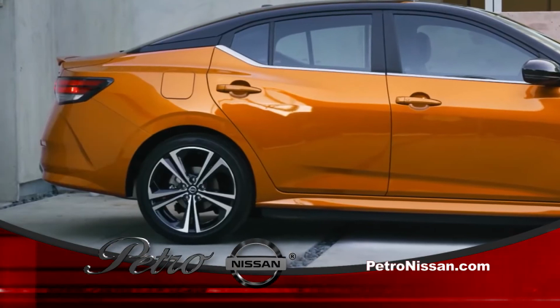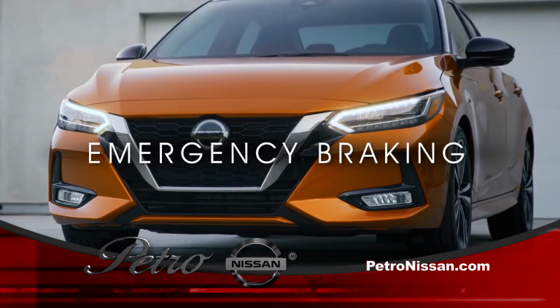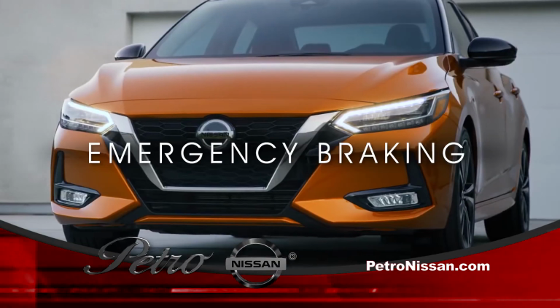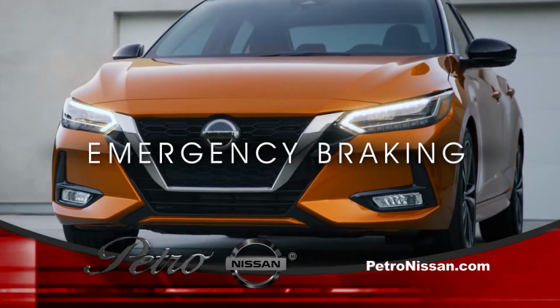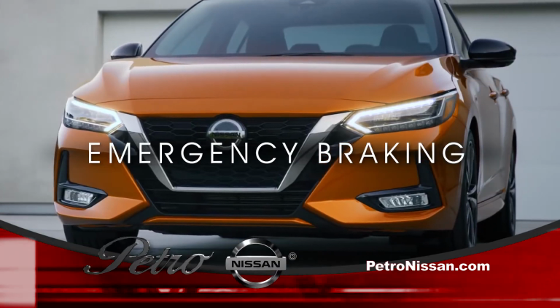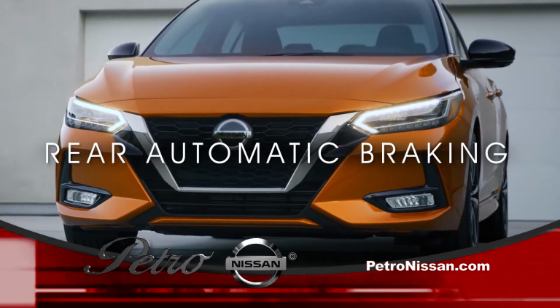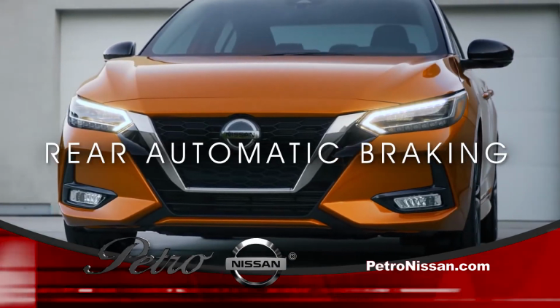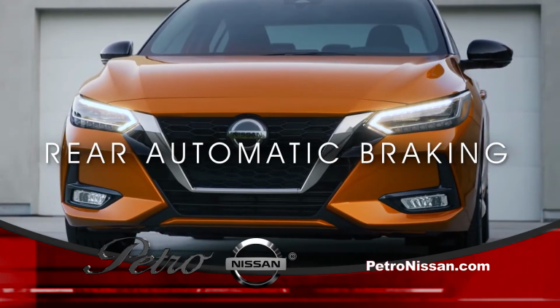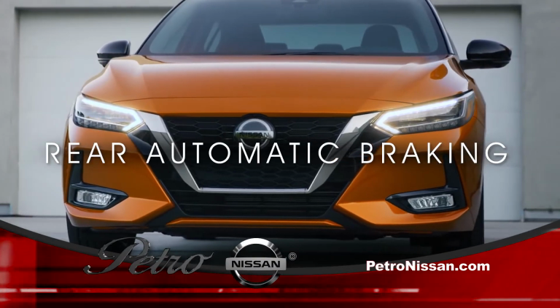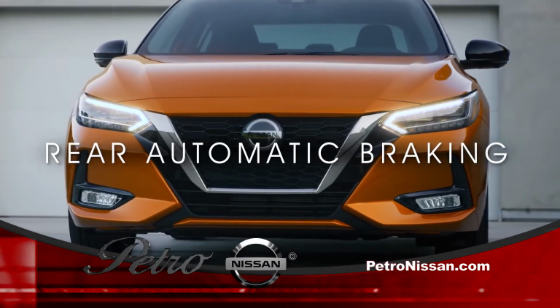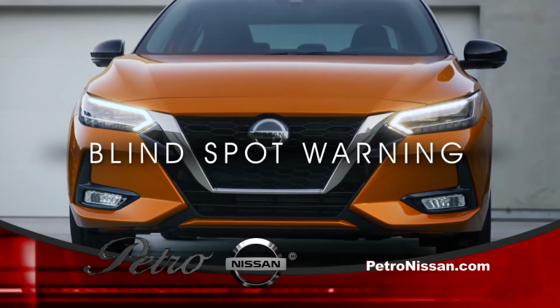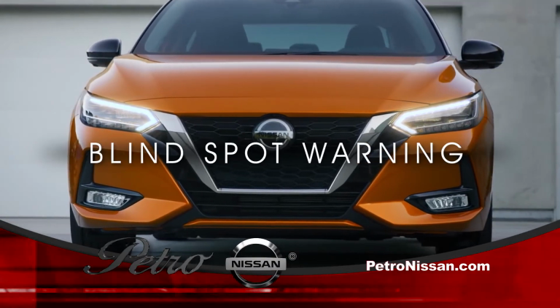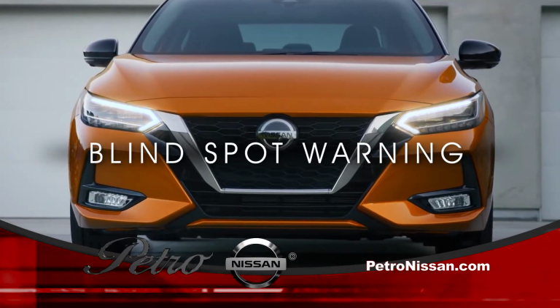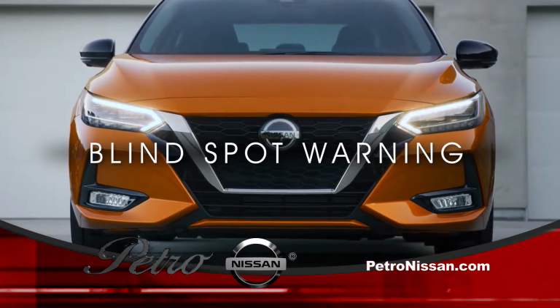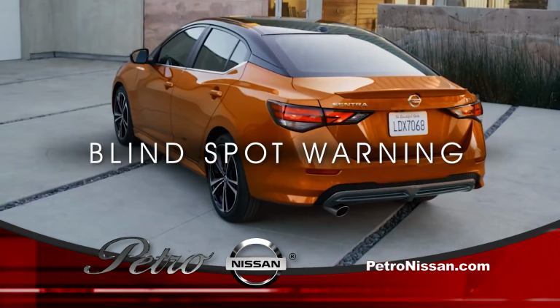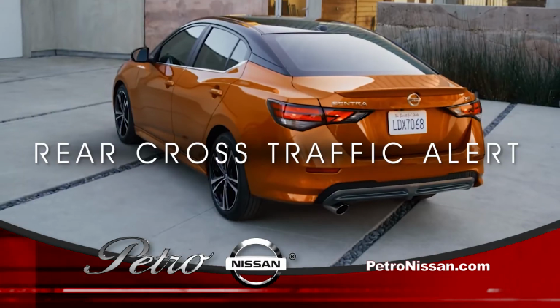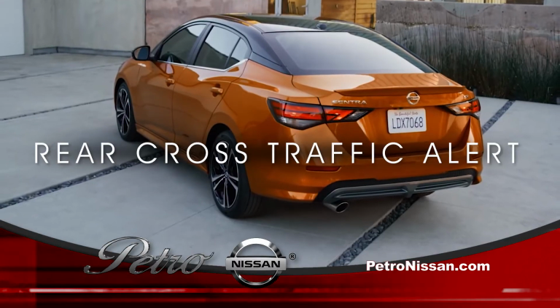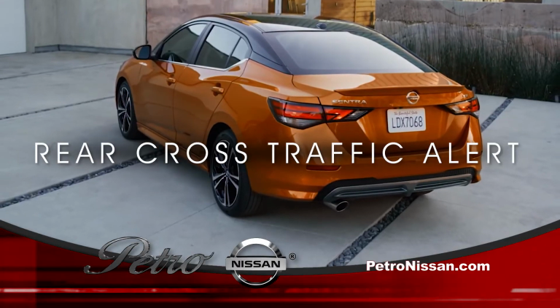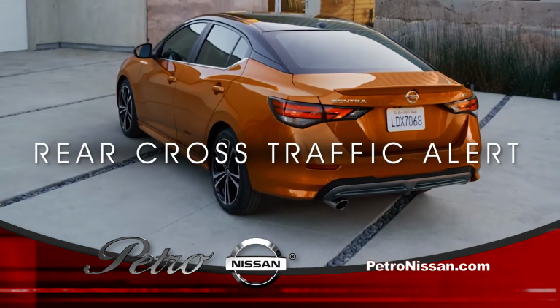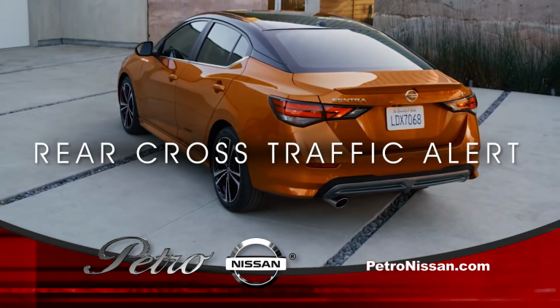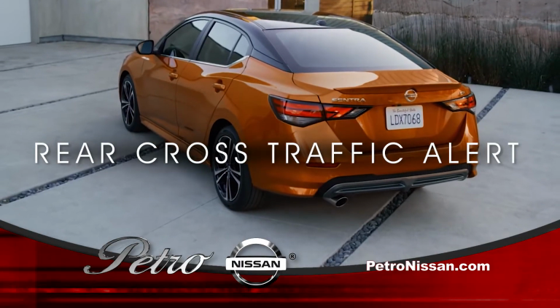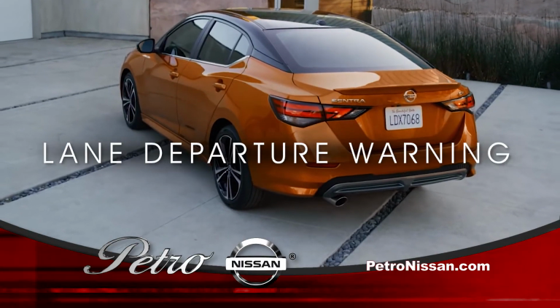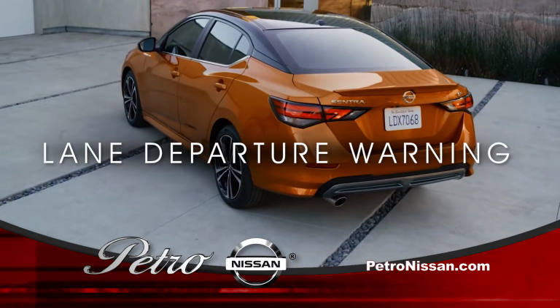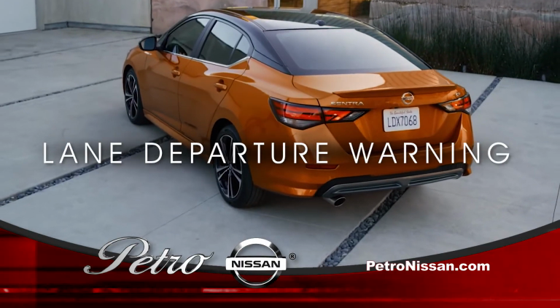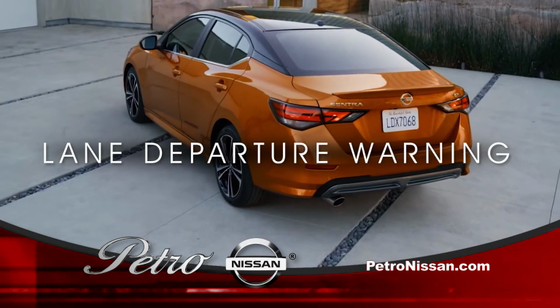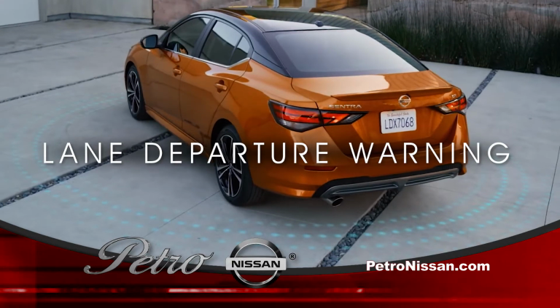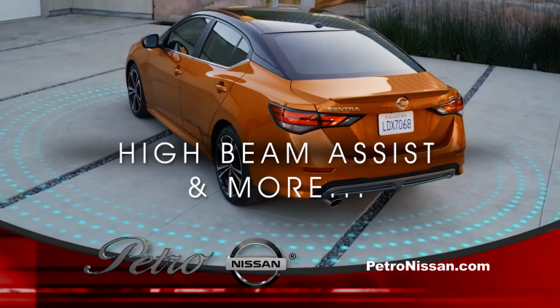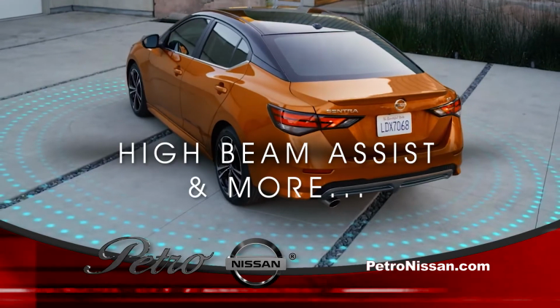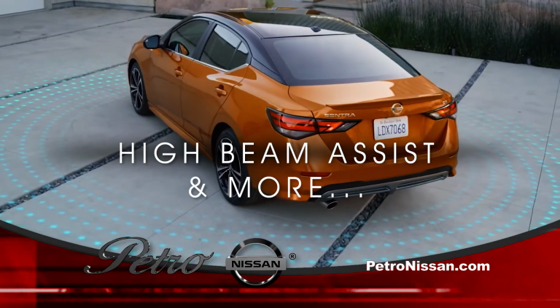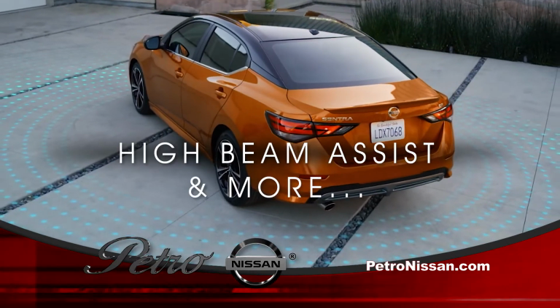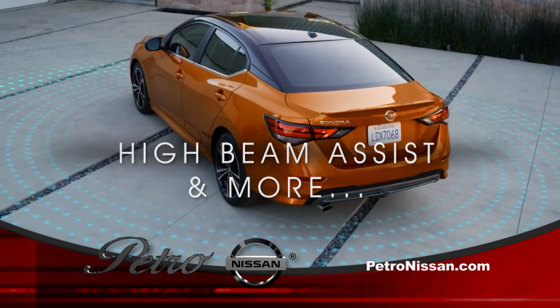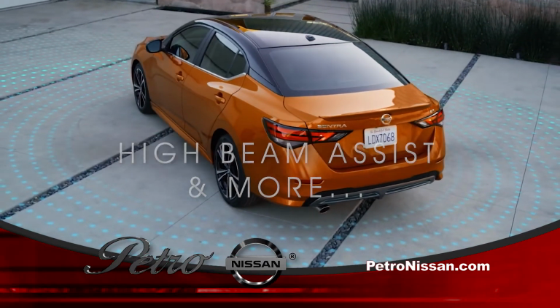Emergency braking, rear automatic braking, blind spot warning, rear cross-traffic alert, lane departure warning, high-beam assist, and more.